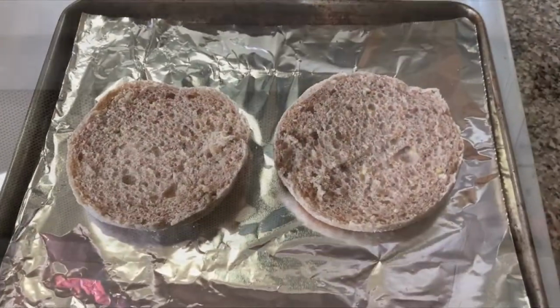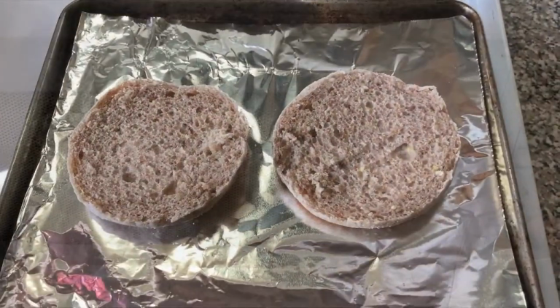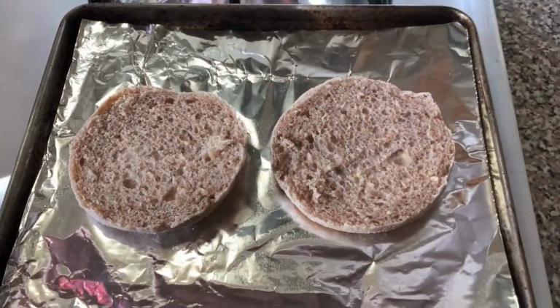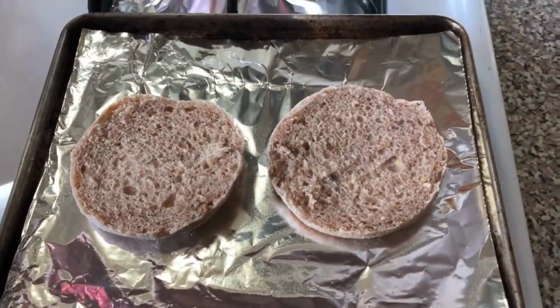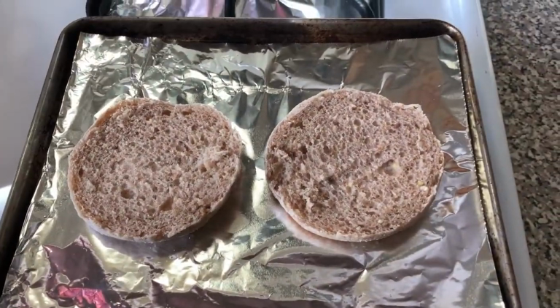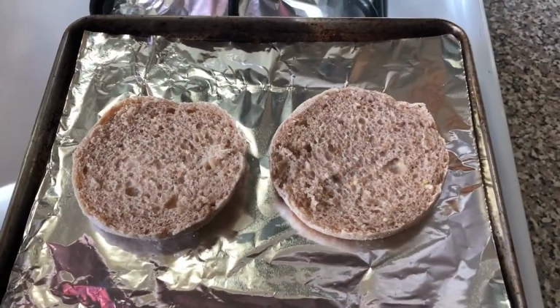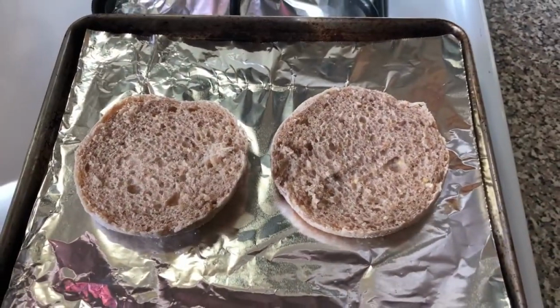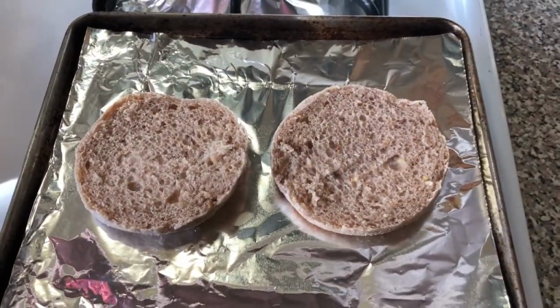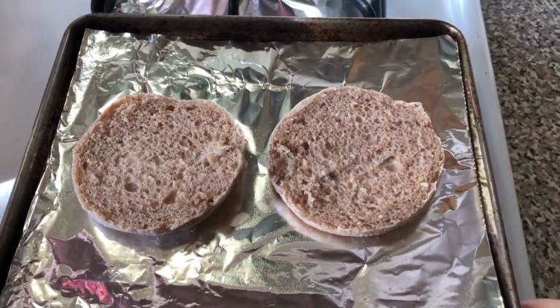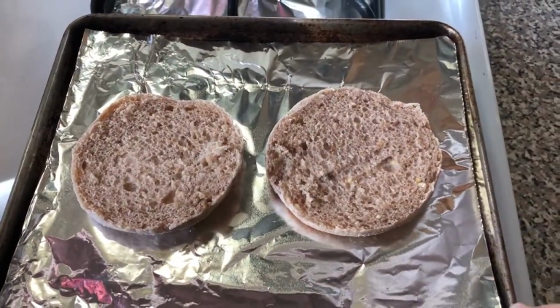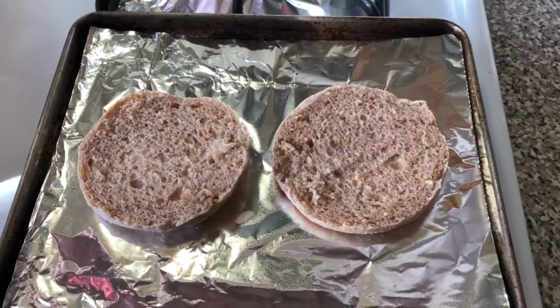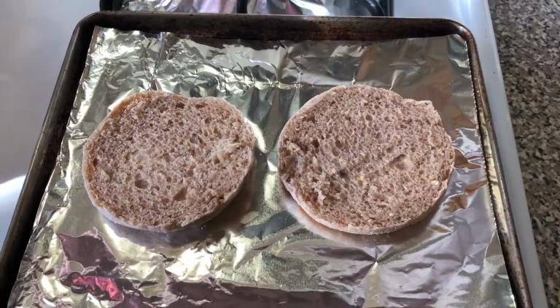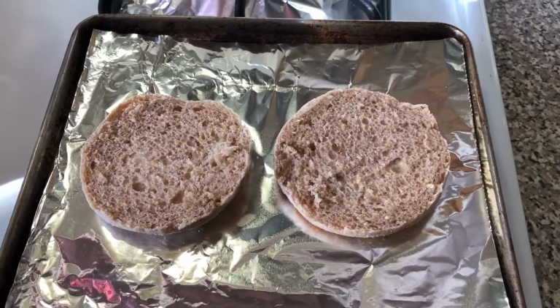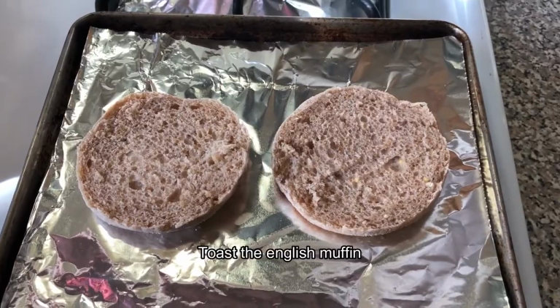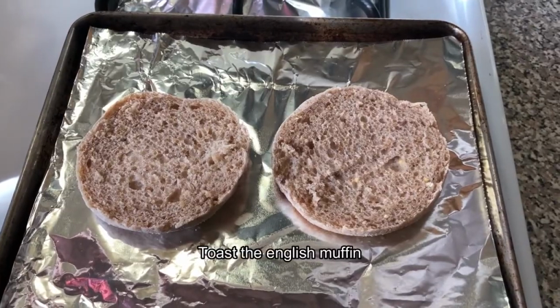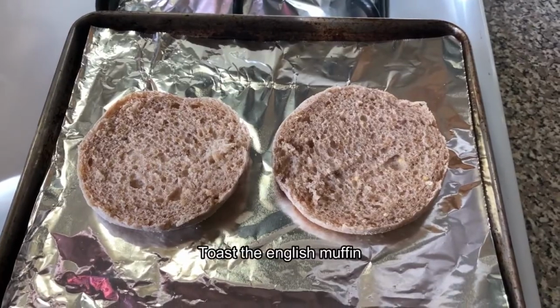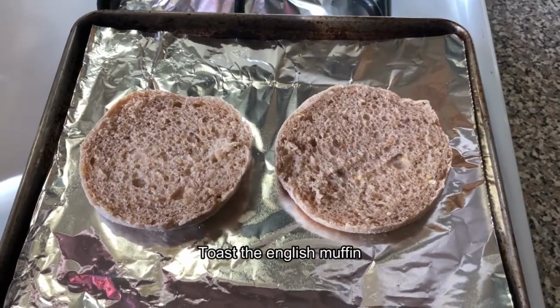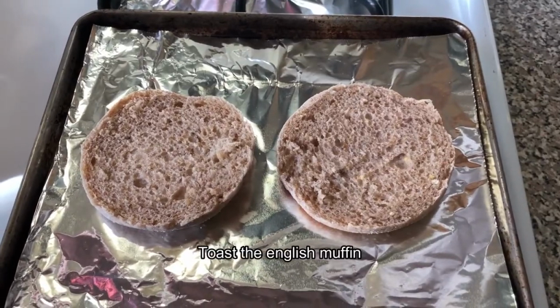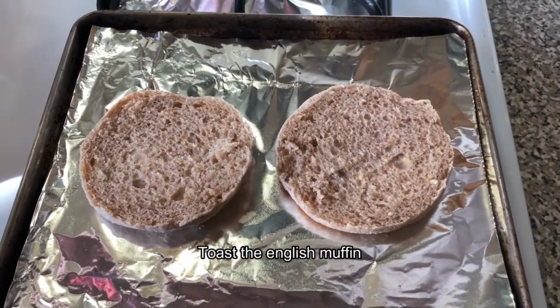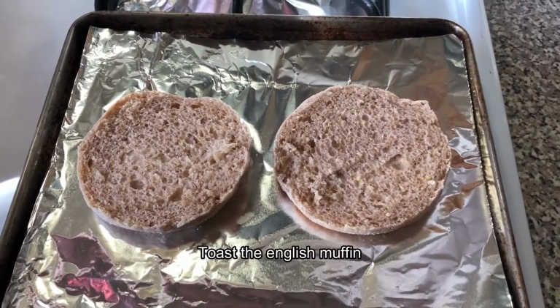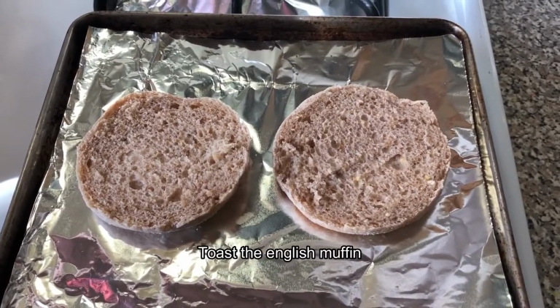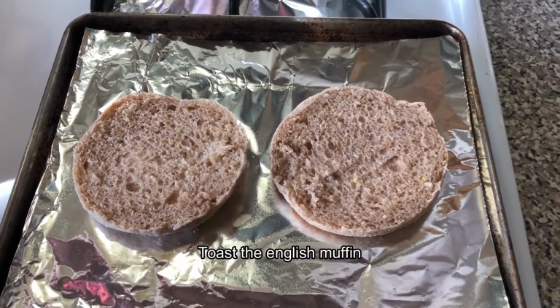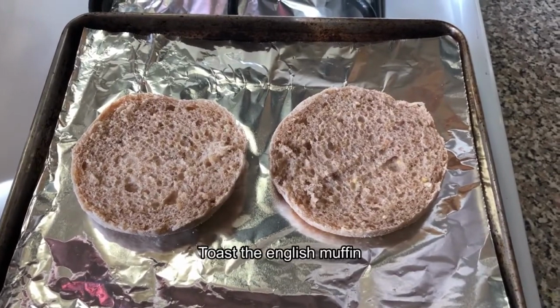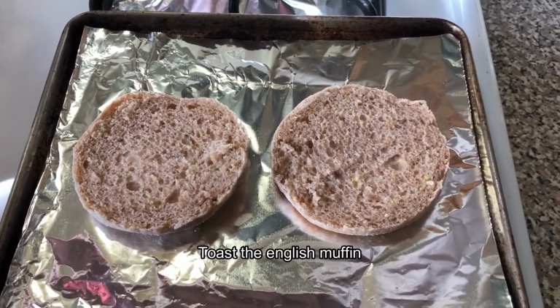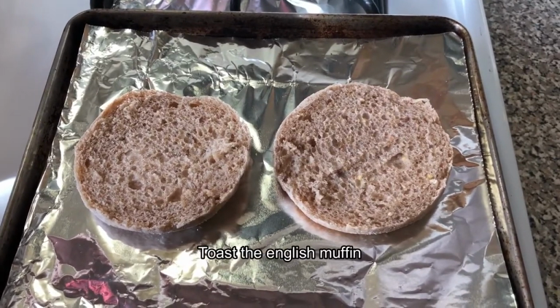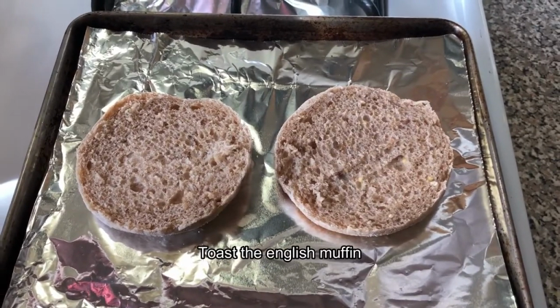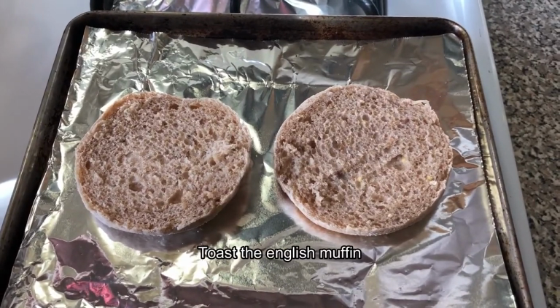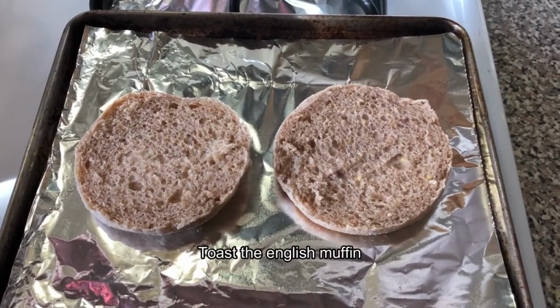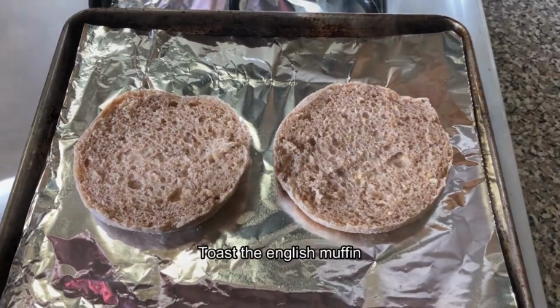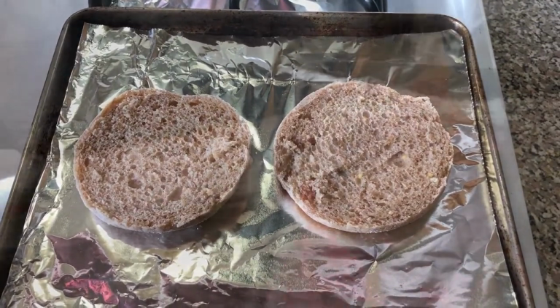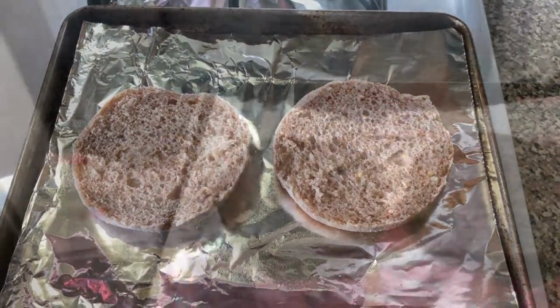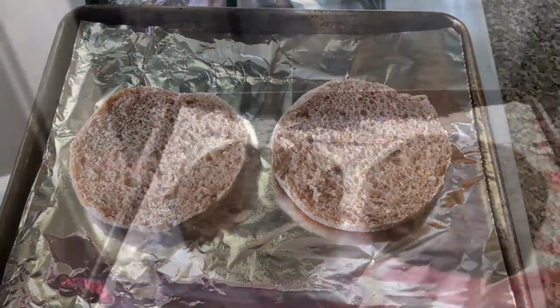While the eggs are cooking, we're going to put the English muffin into a toaster oven and just let it toast a little bit.